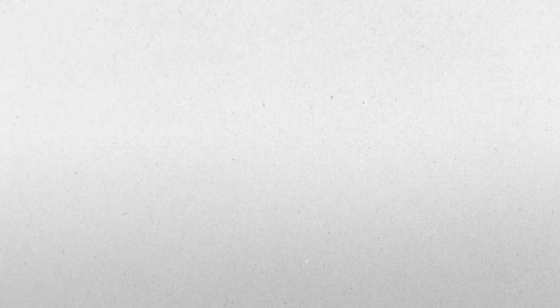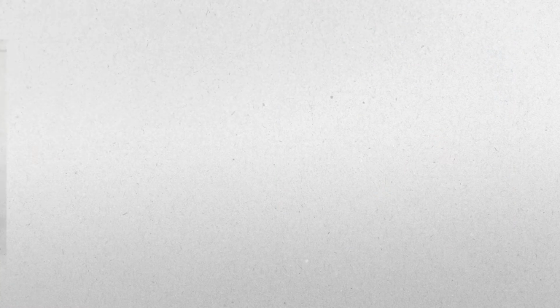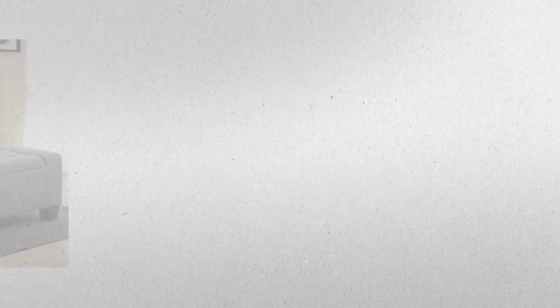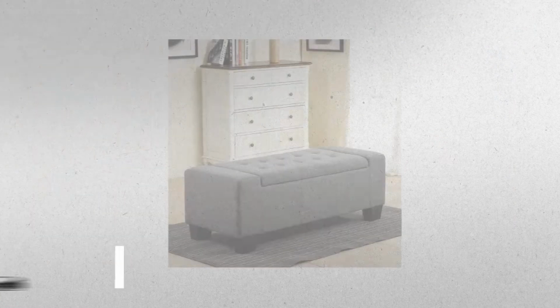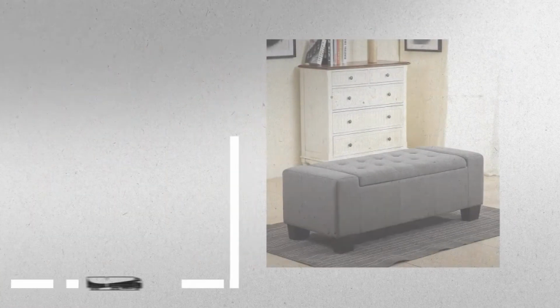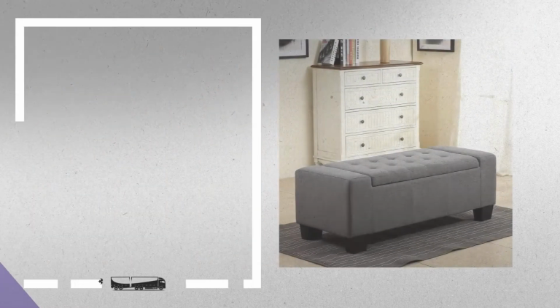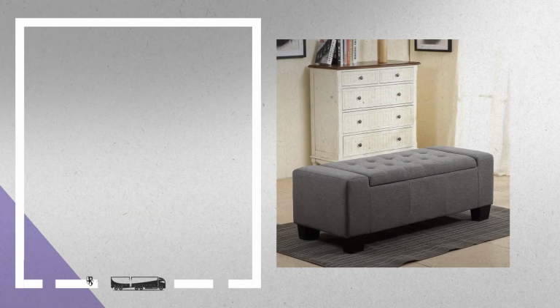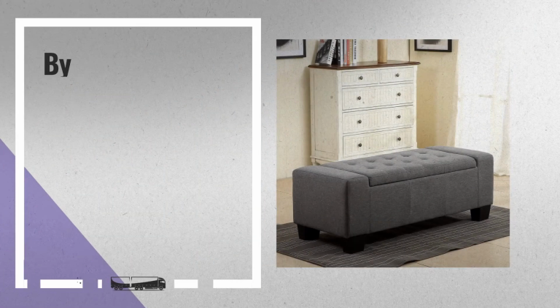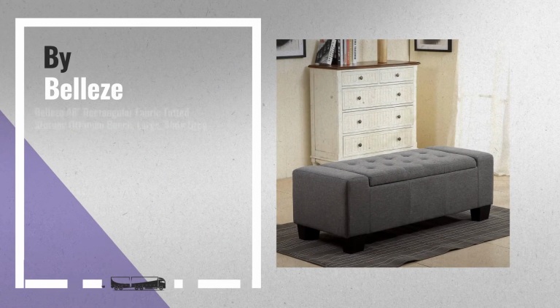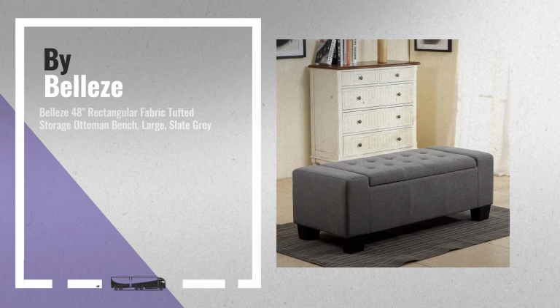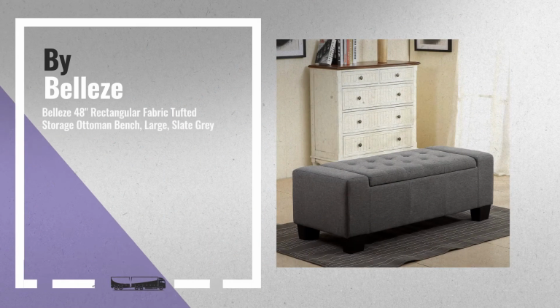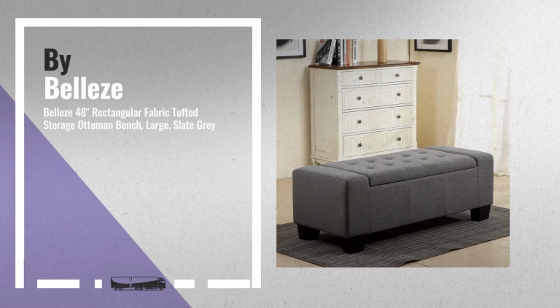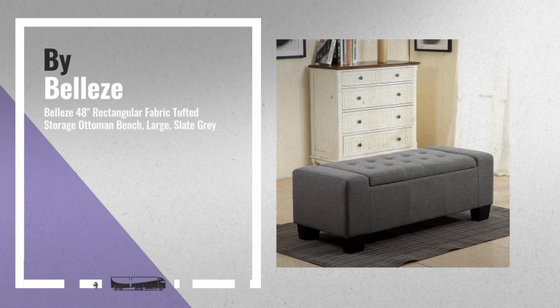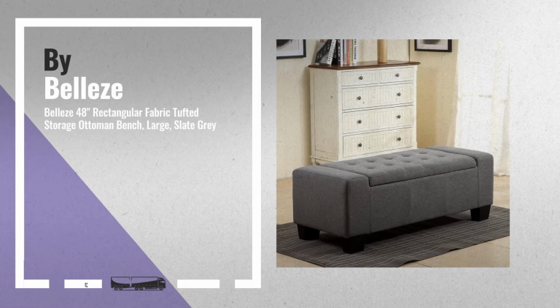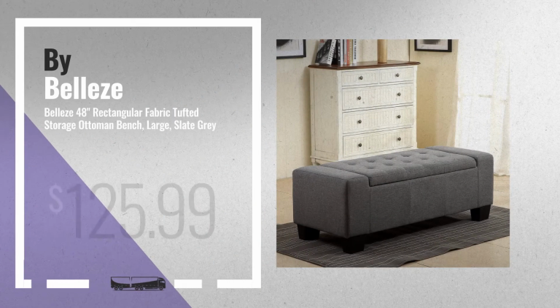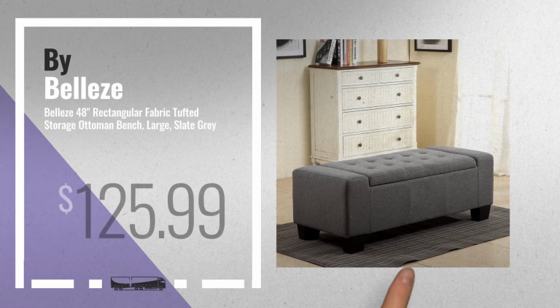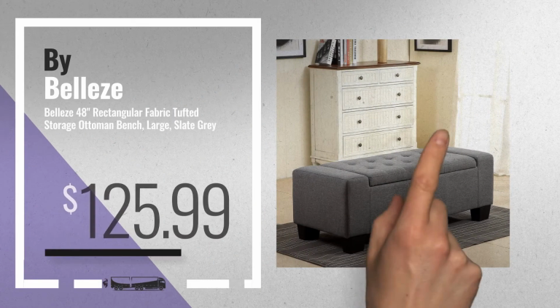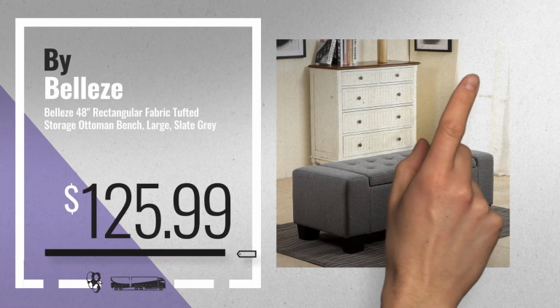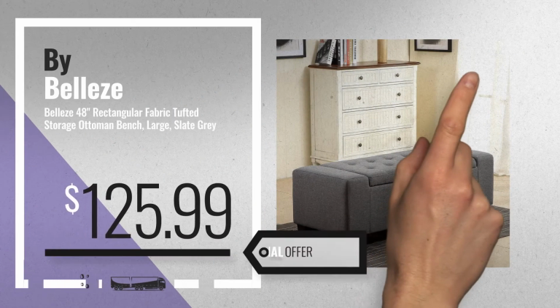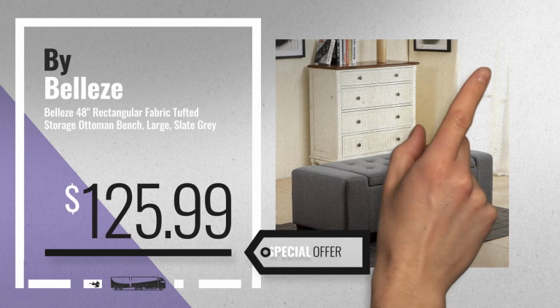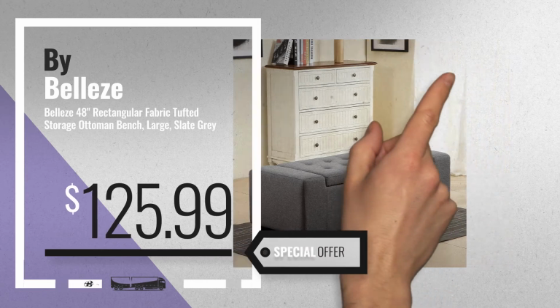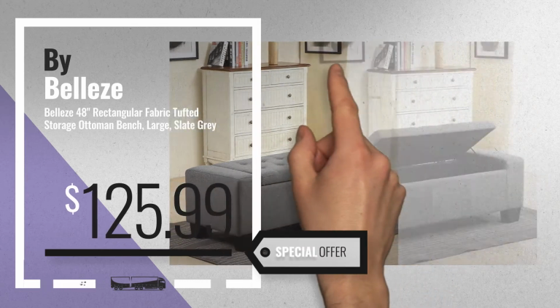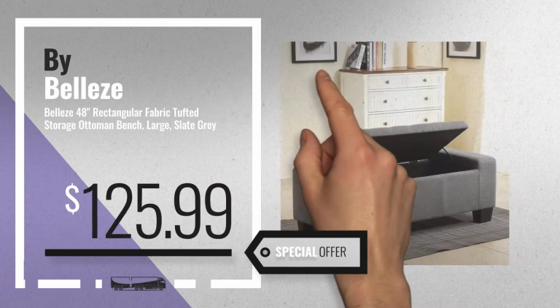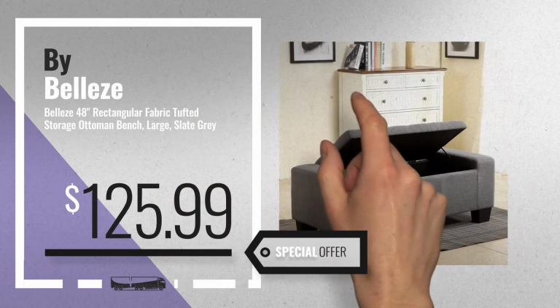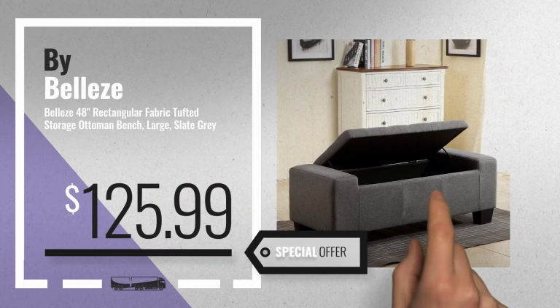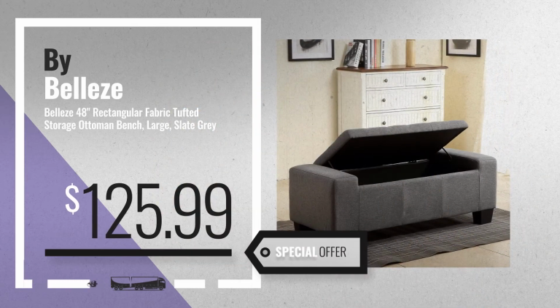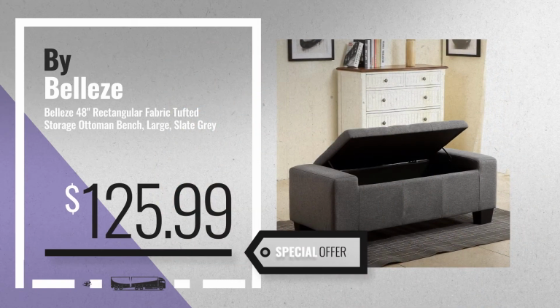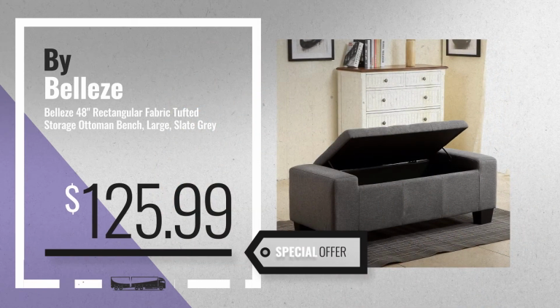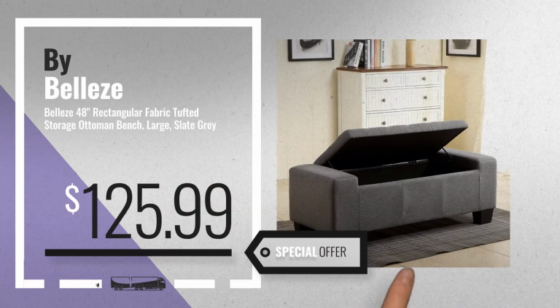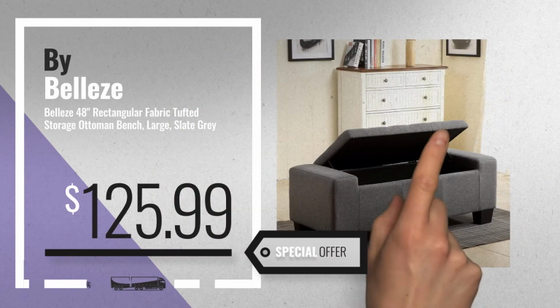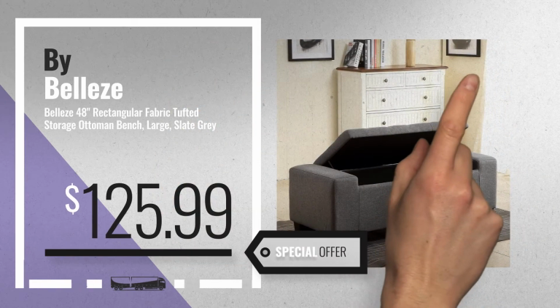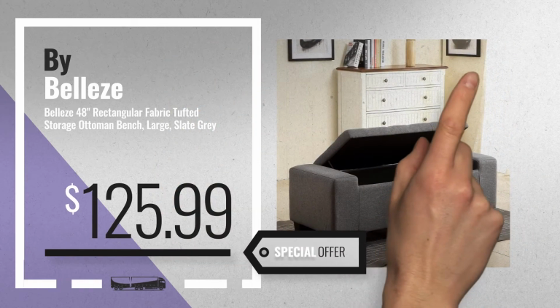Number 4. Available now on Amazon only at $125.99.